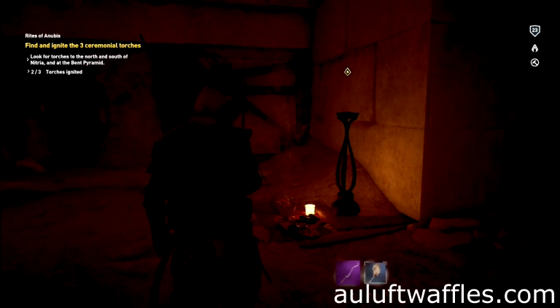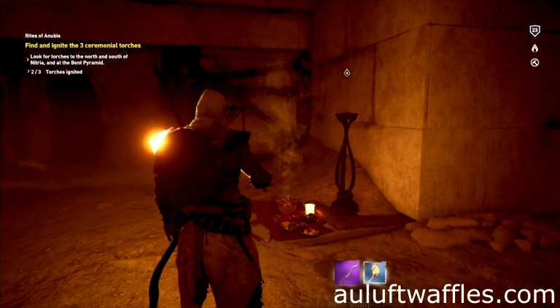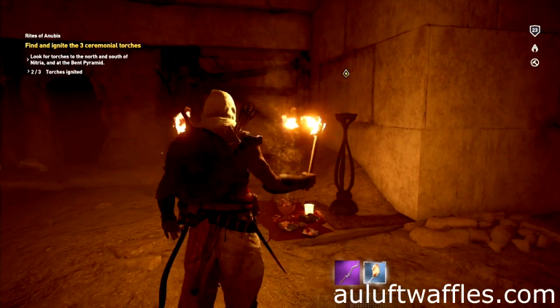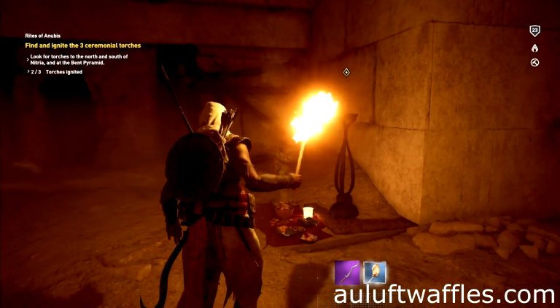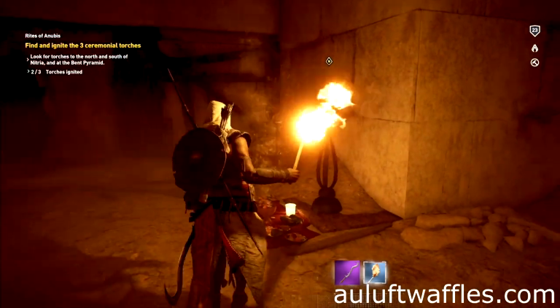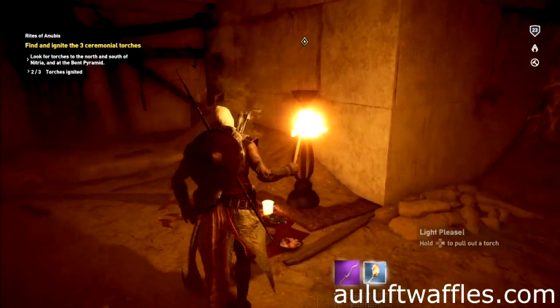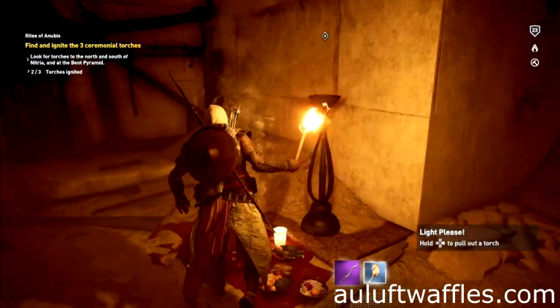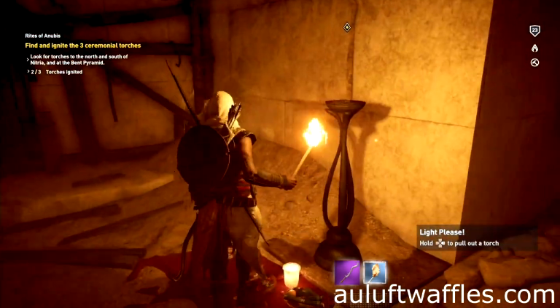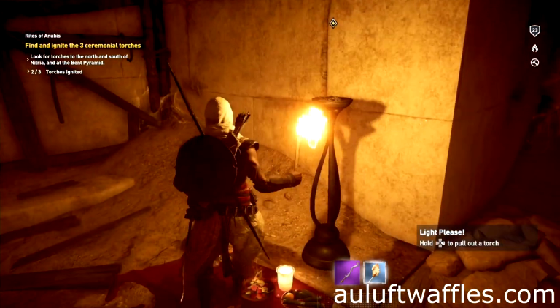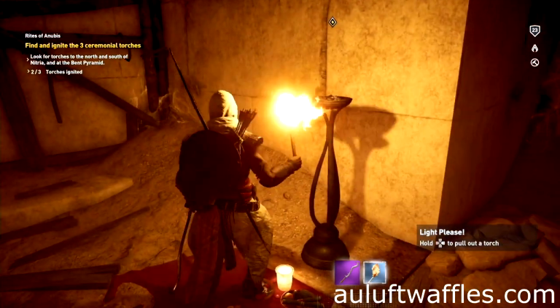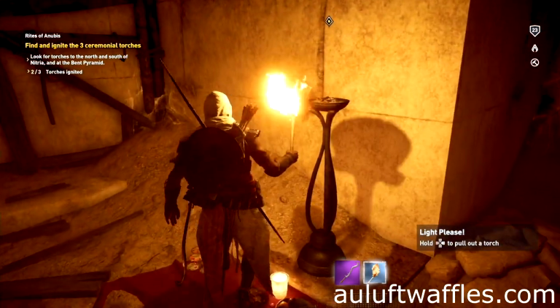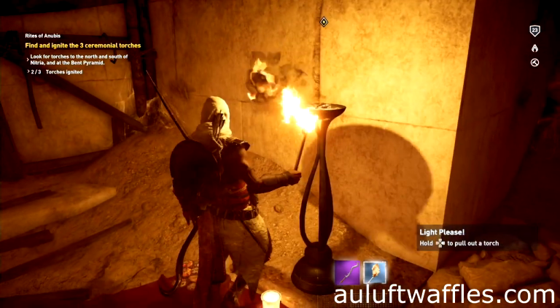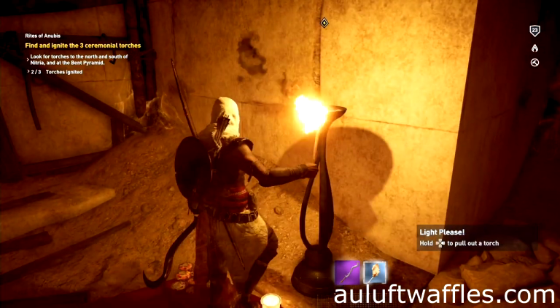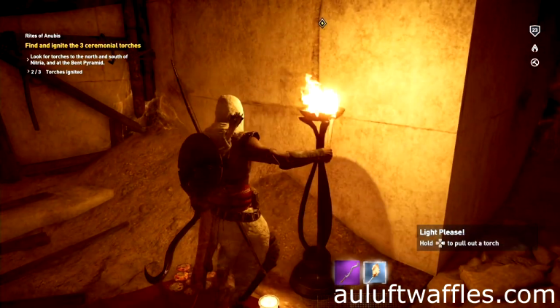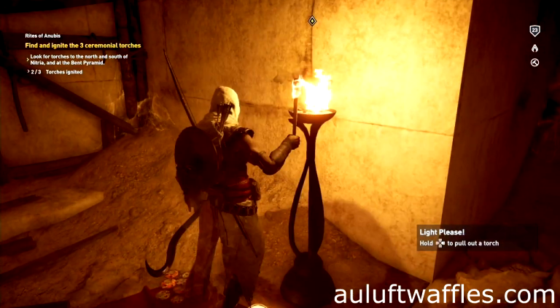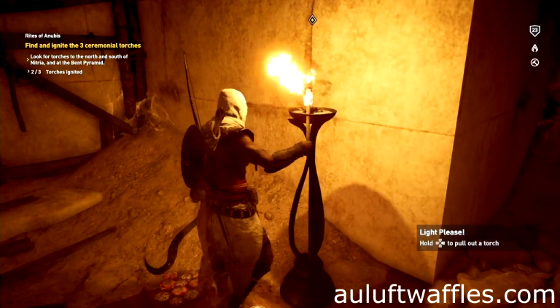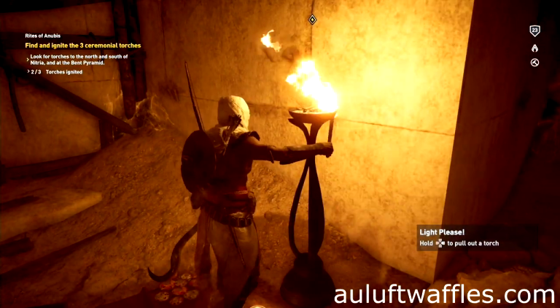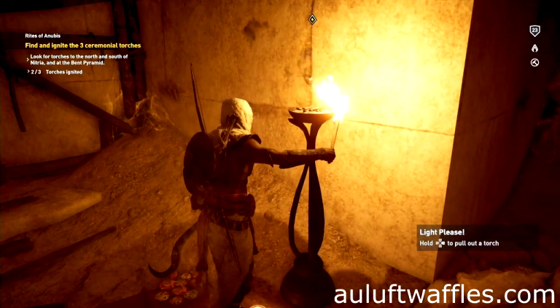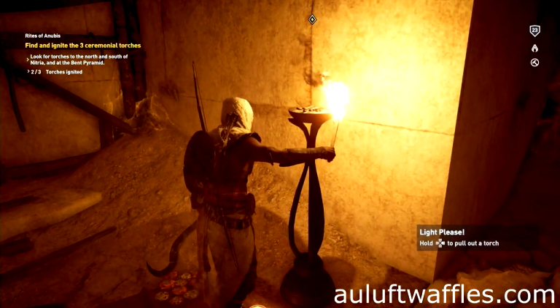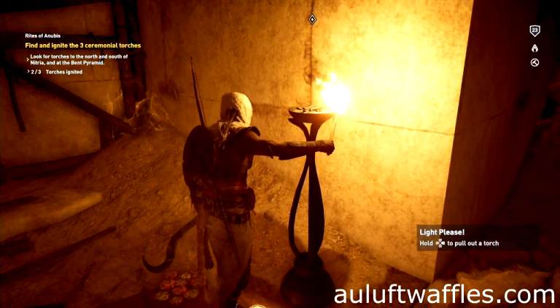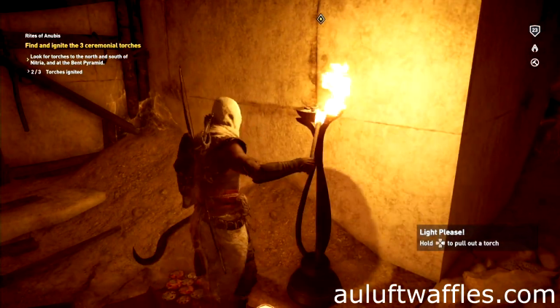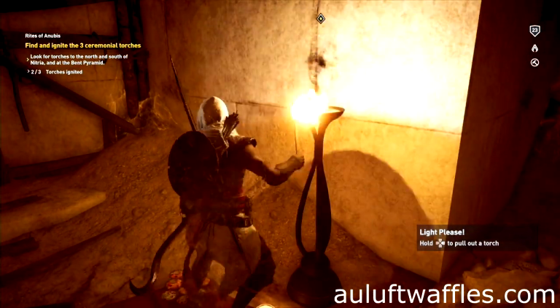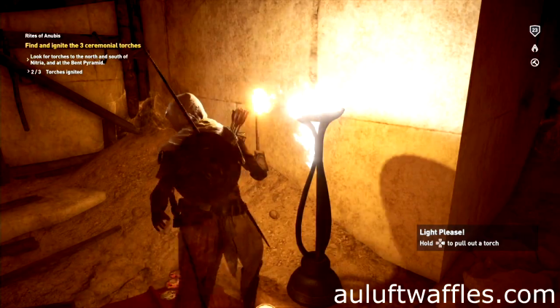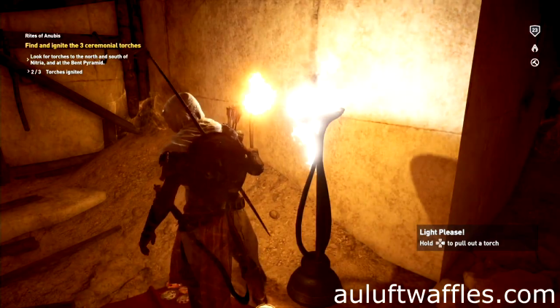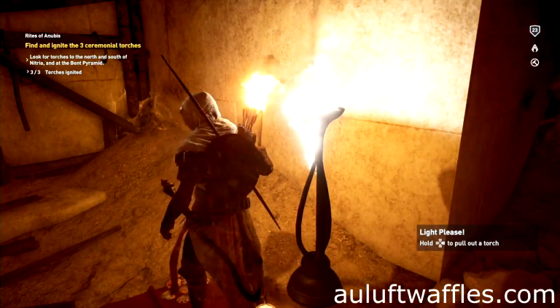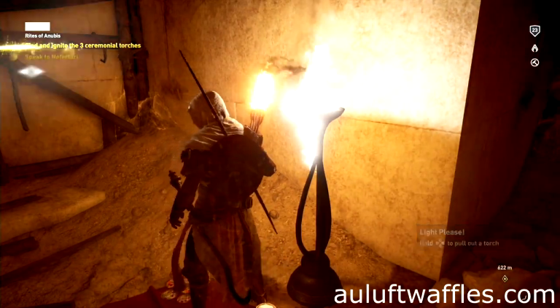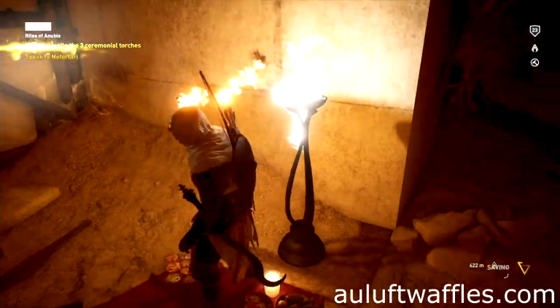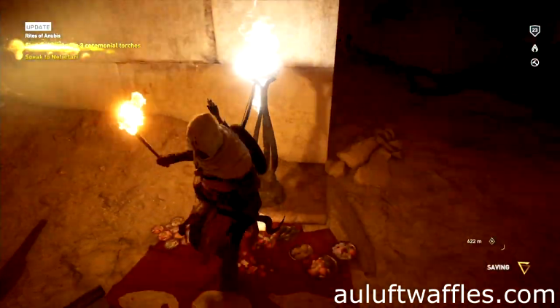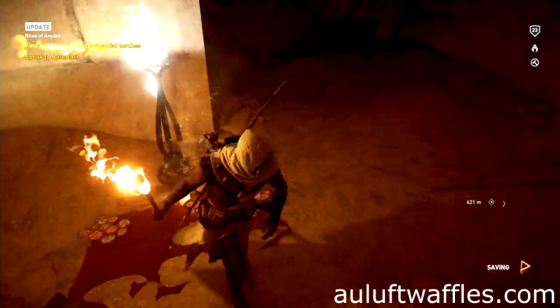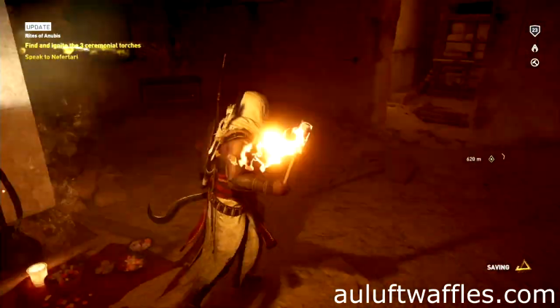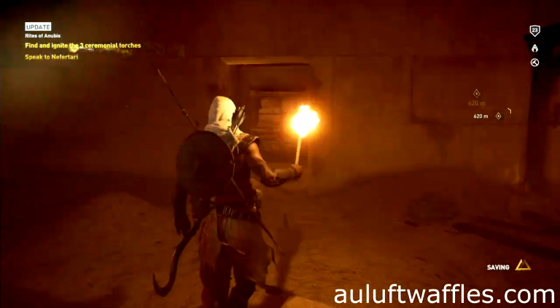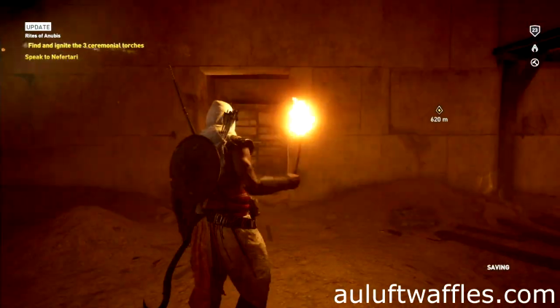To ignite the ceremonial torch in Rites of Anubis in Assassin's Creed Origins, go into the tomb and light the torch.